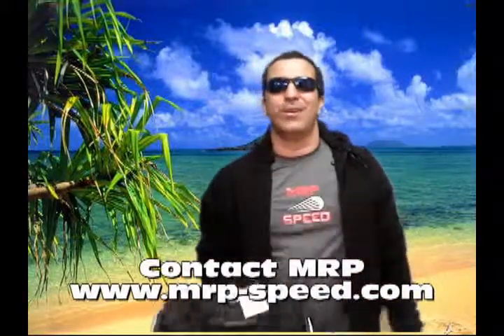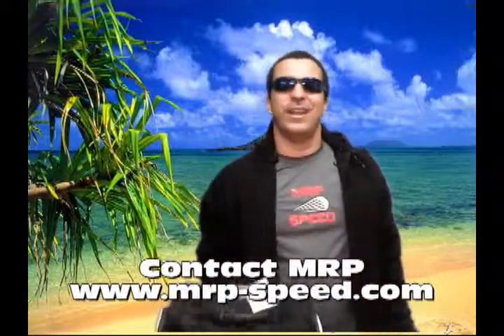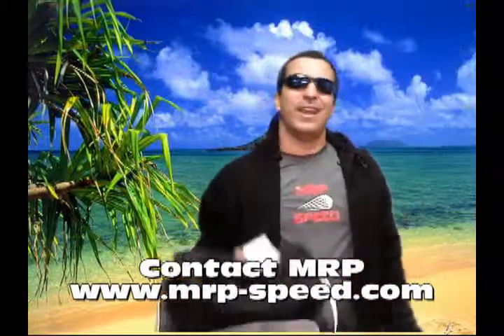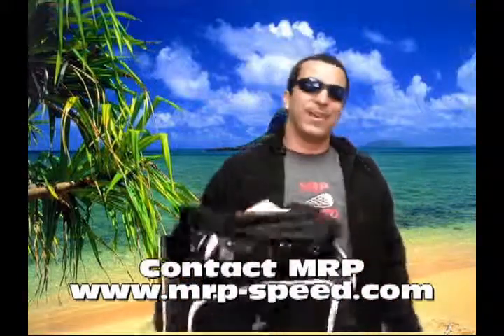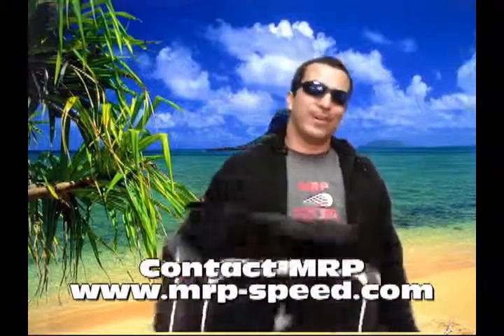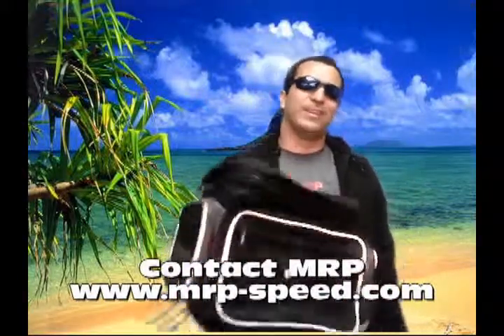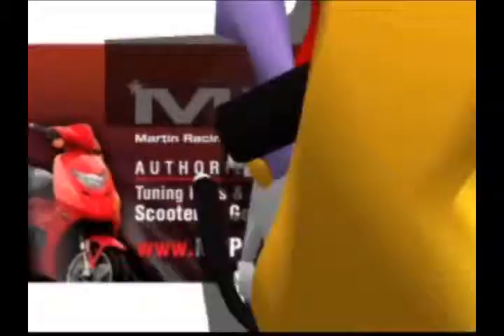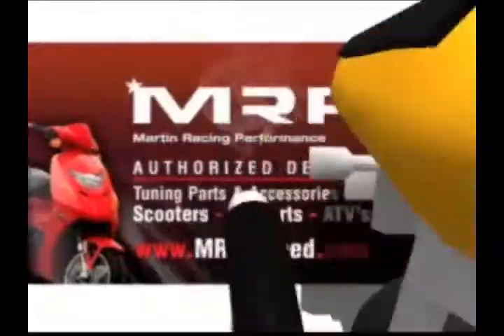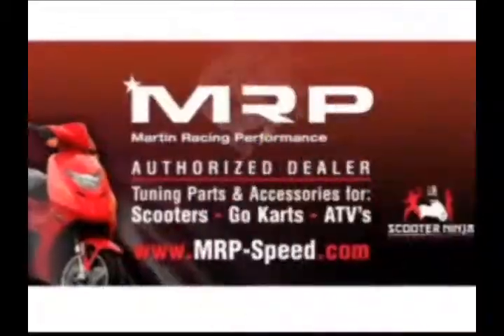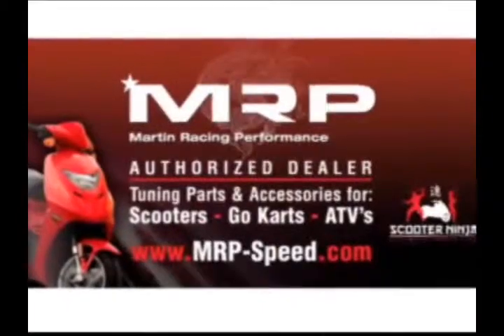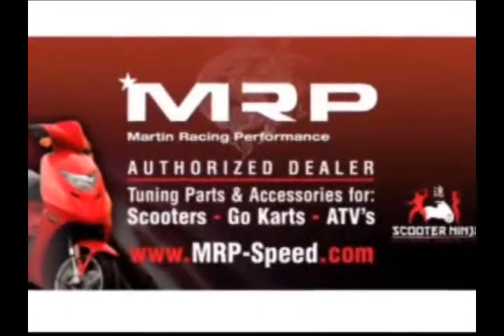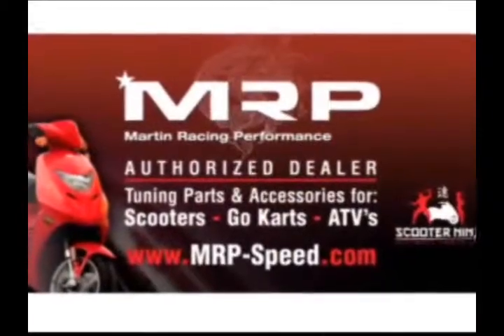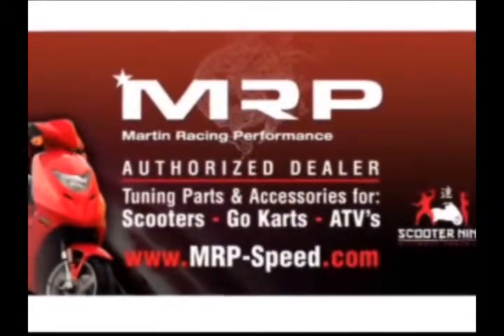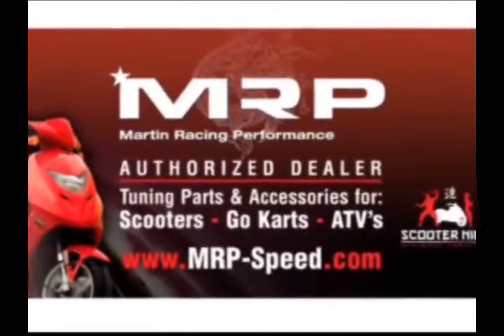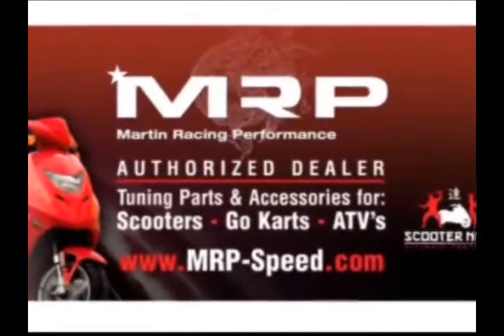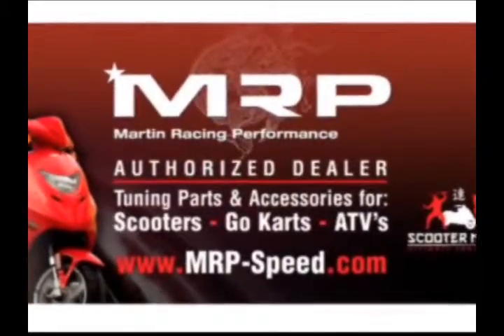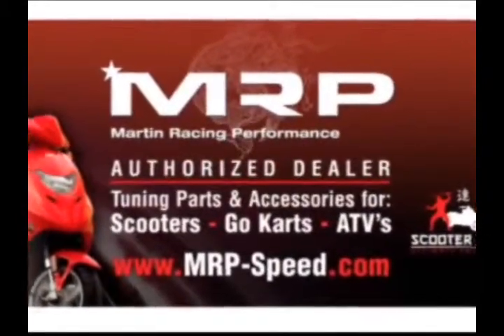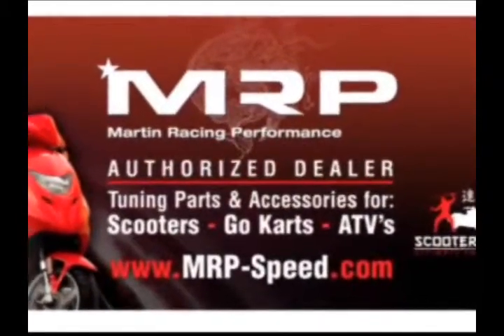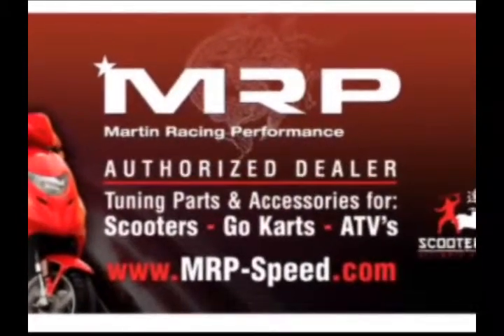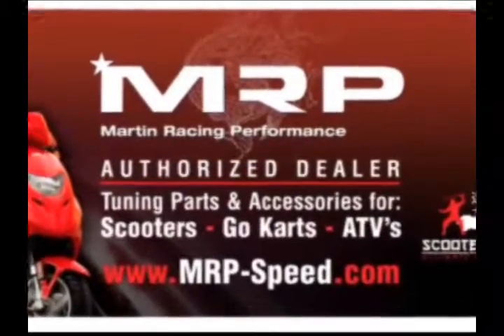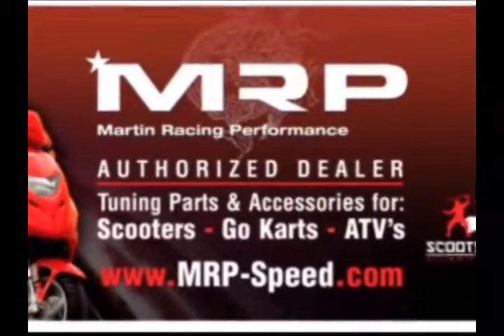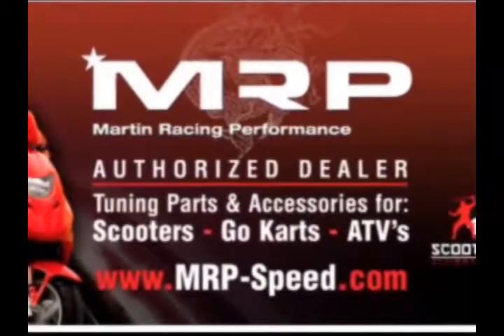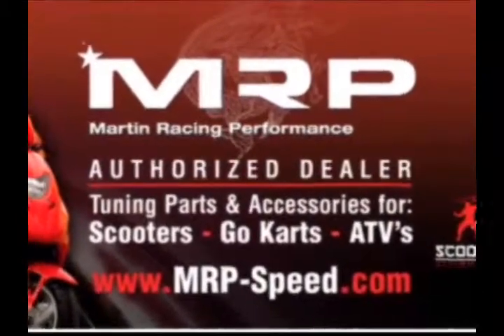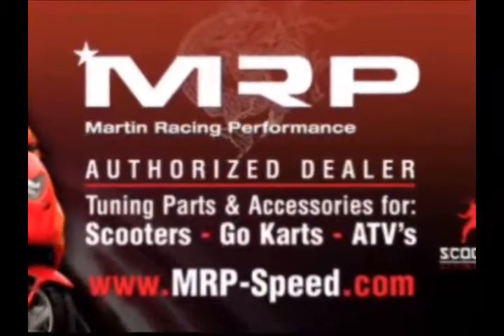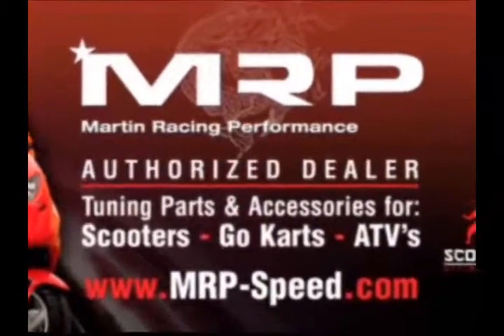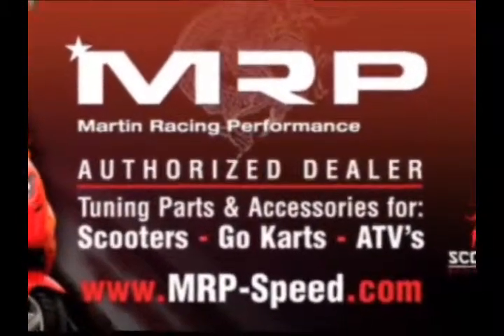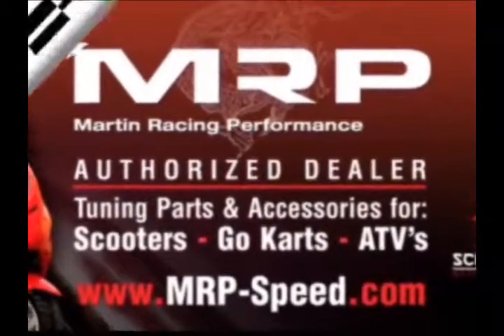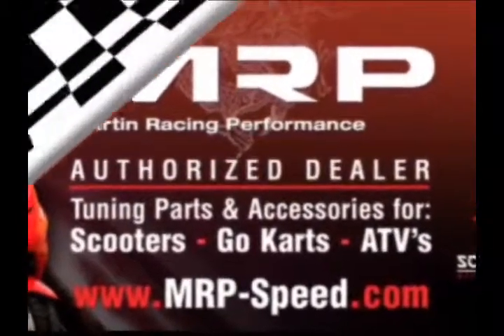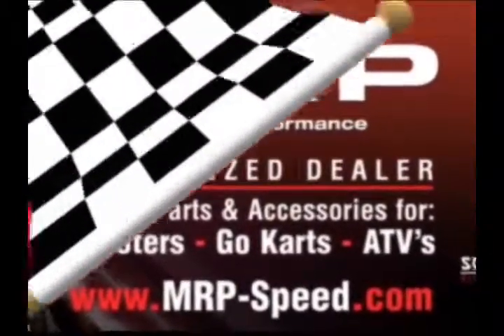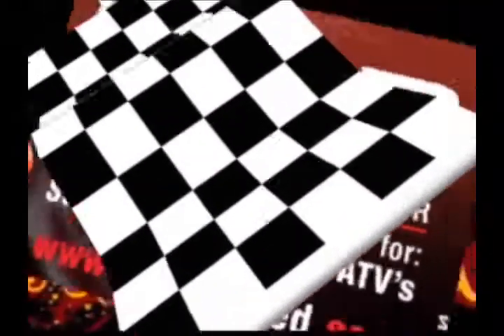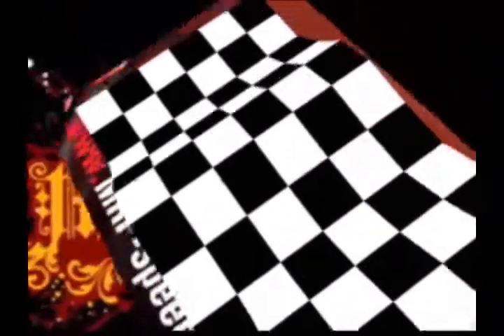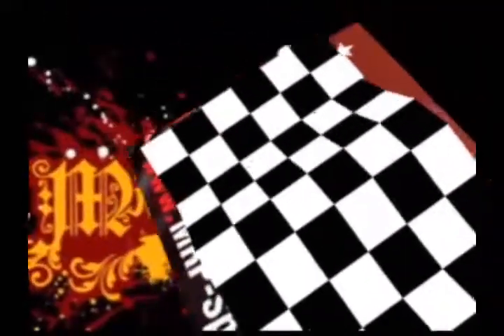All right? Have a great day. The most advanced parts on the planet.